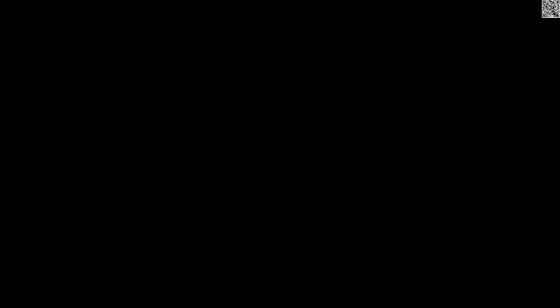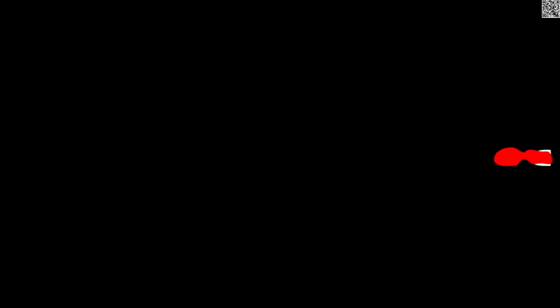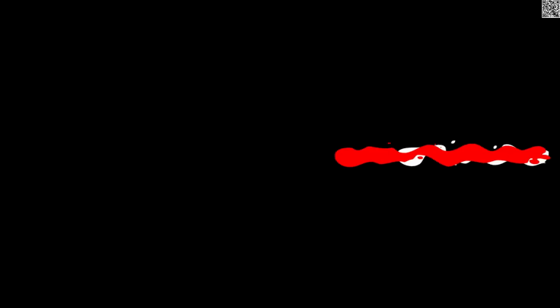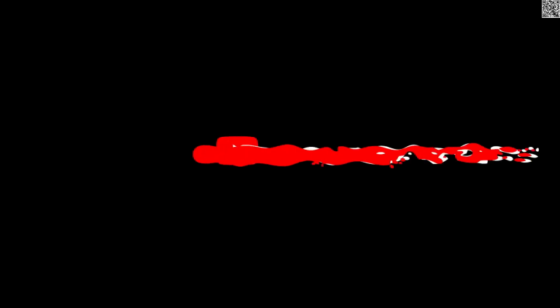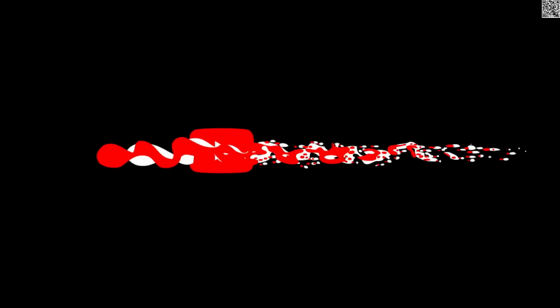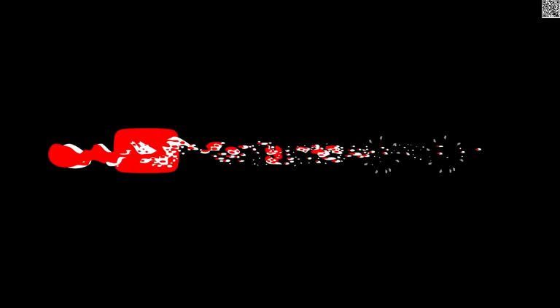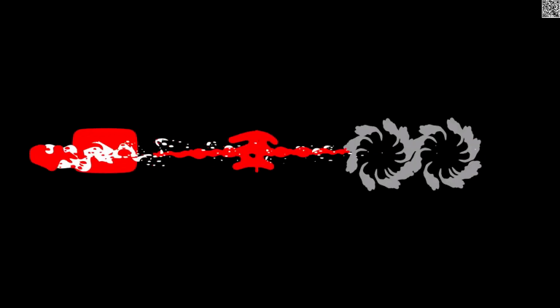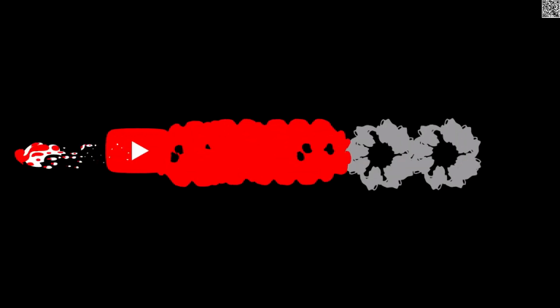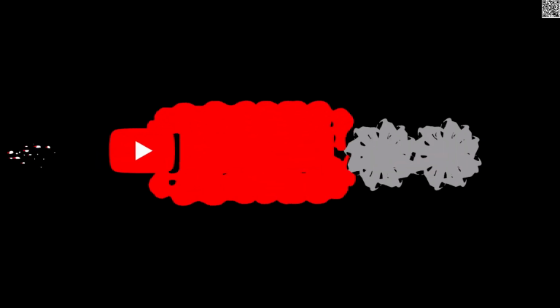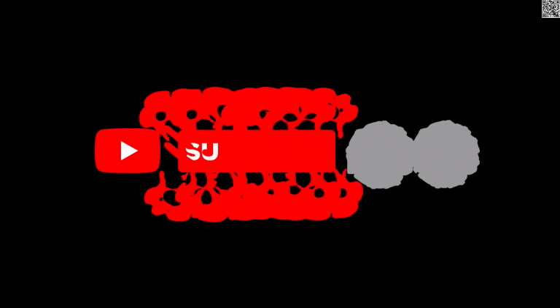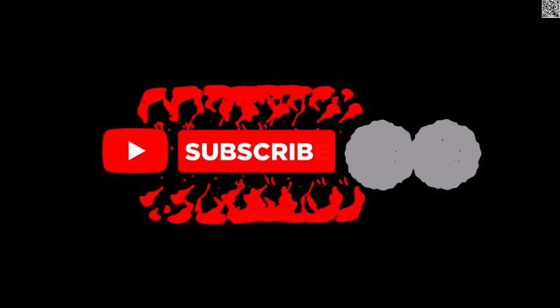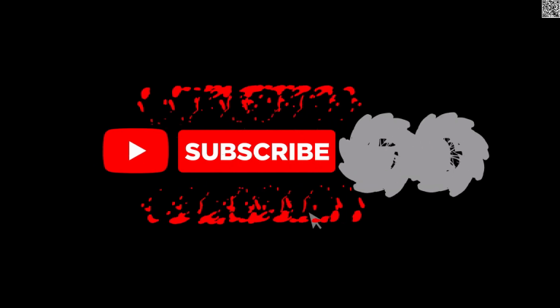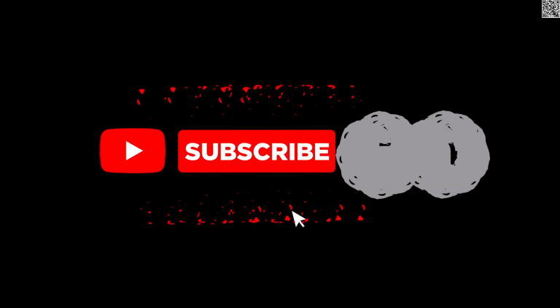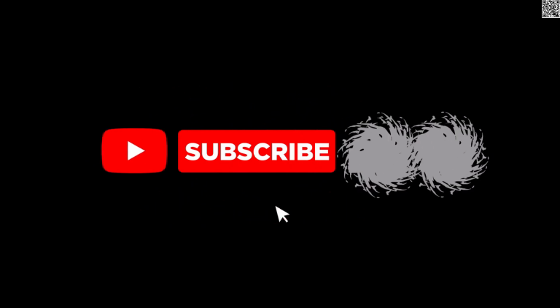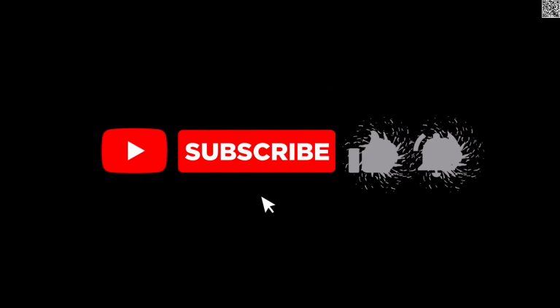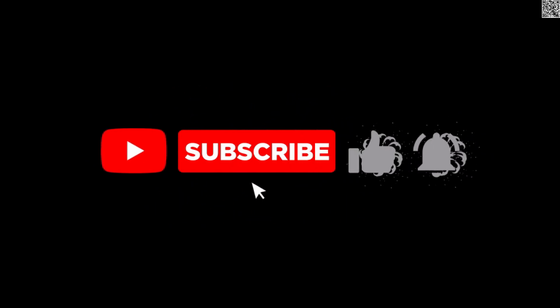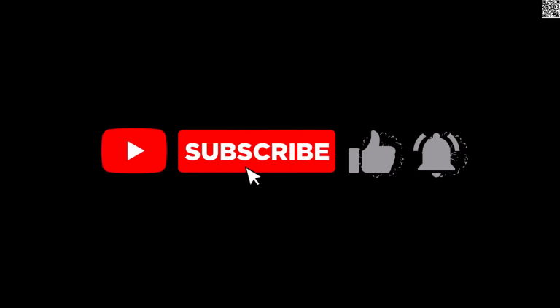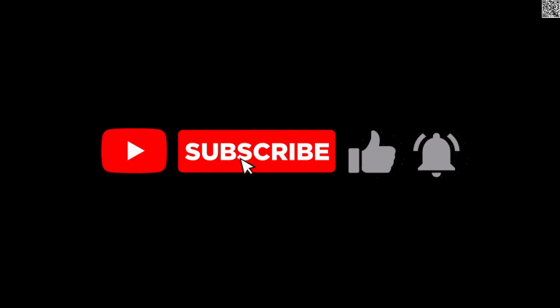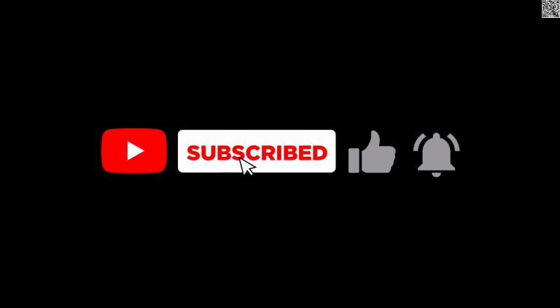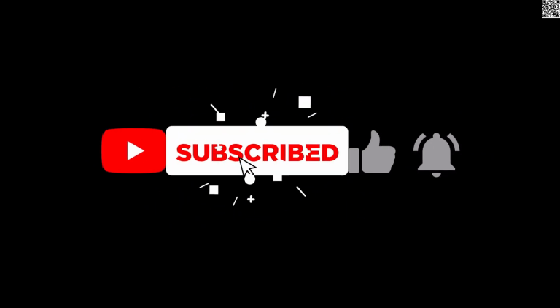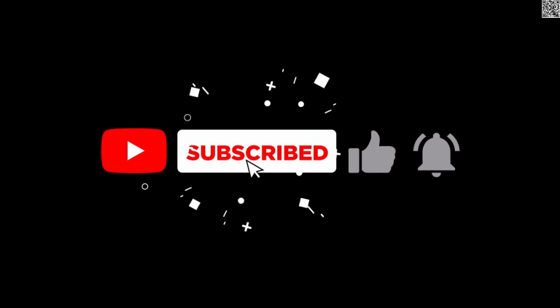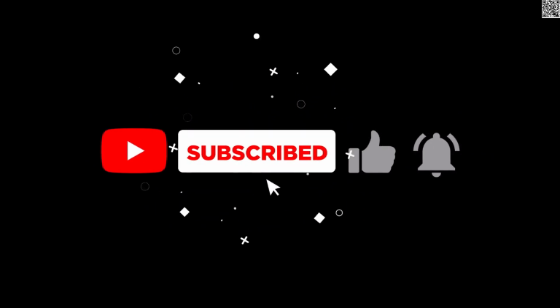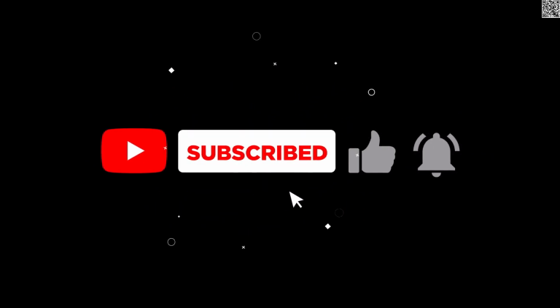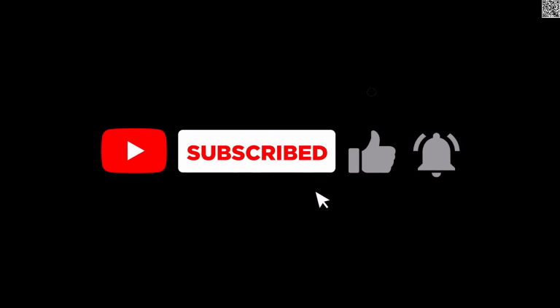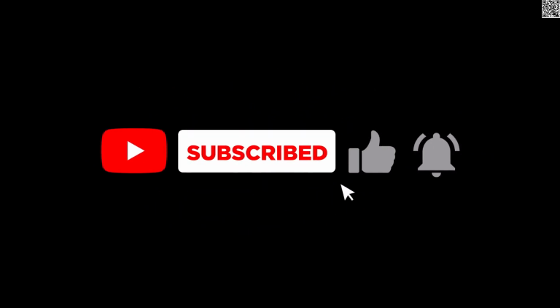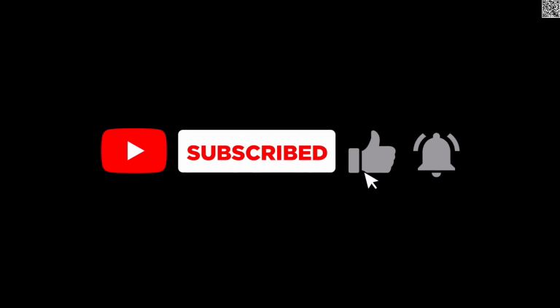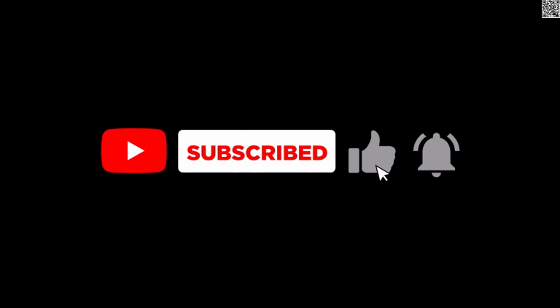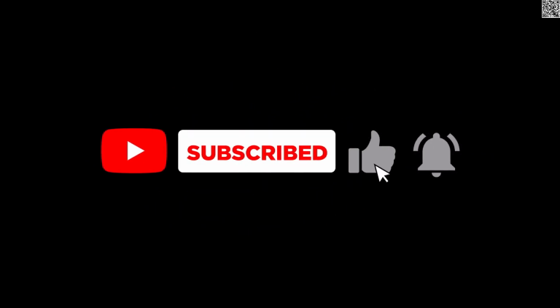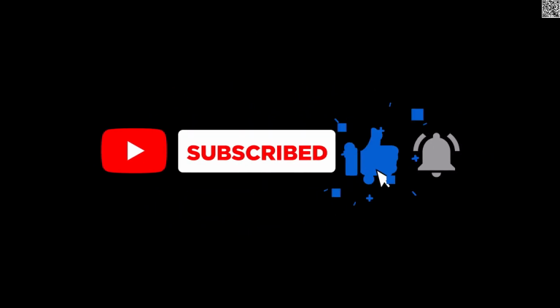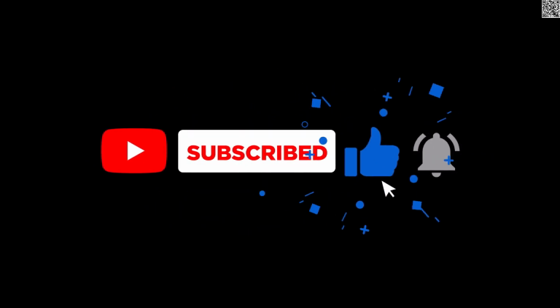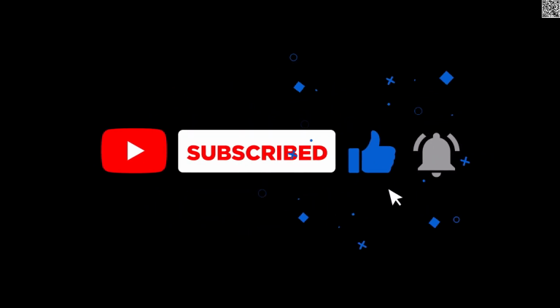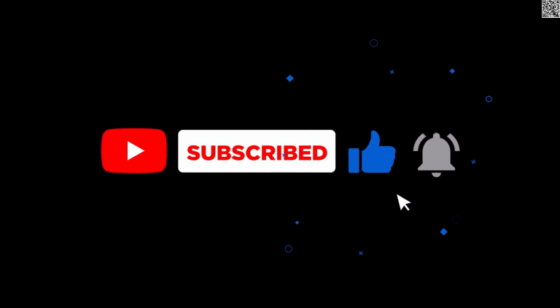Thank you for watching all the videos. Hope that this video will help you. Goodbye.